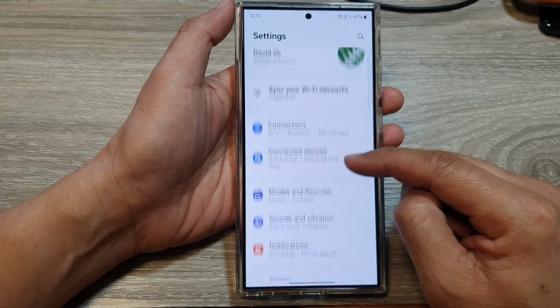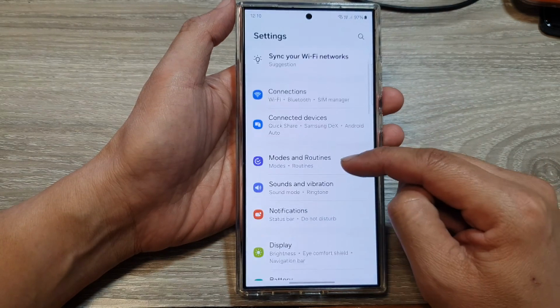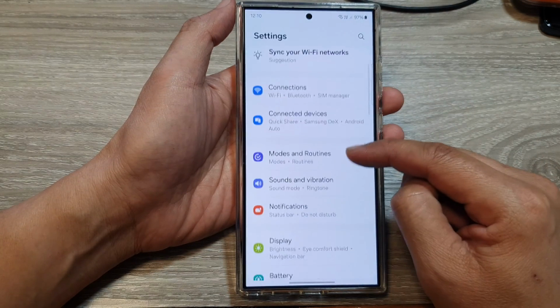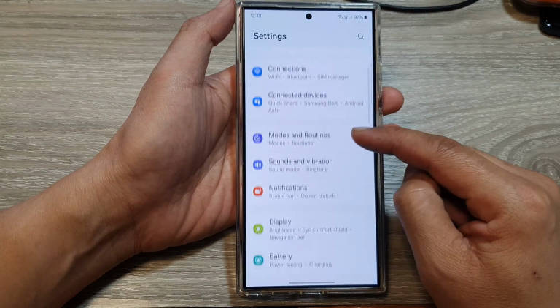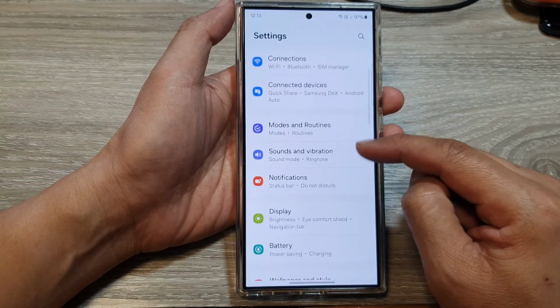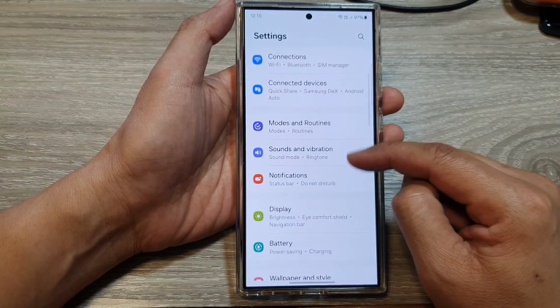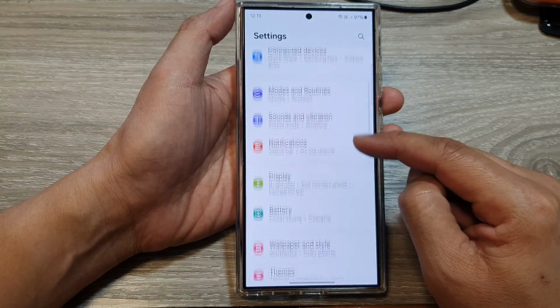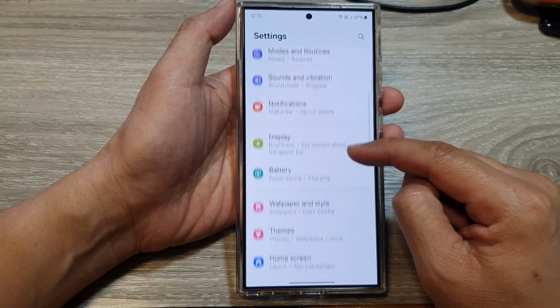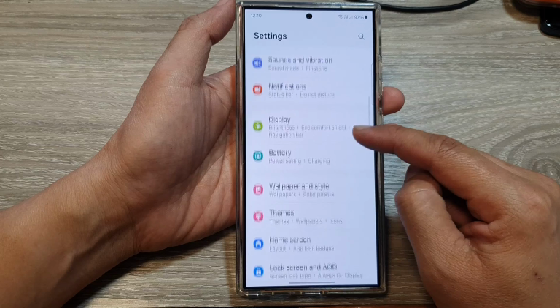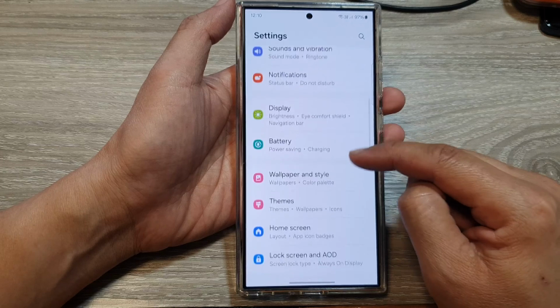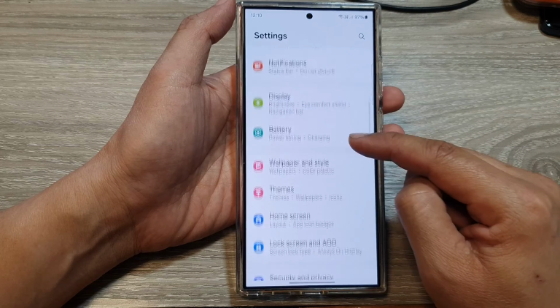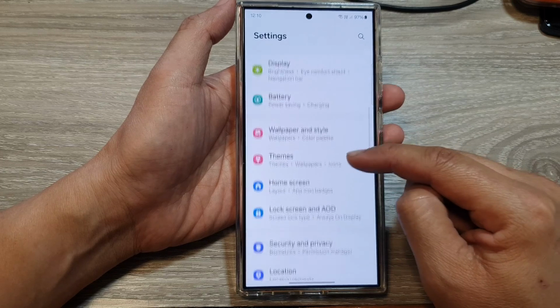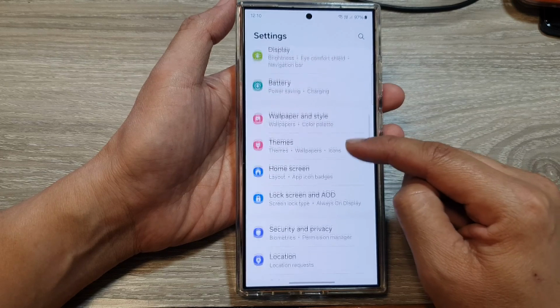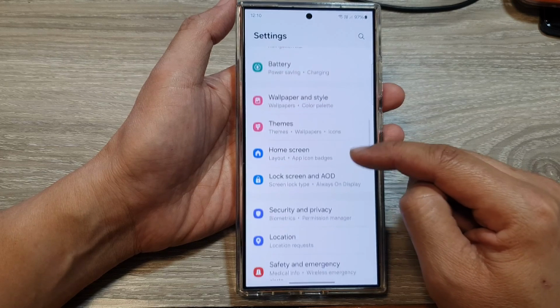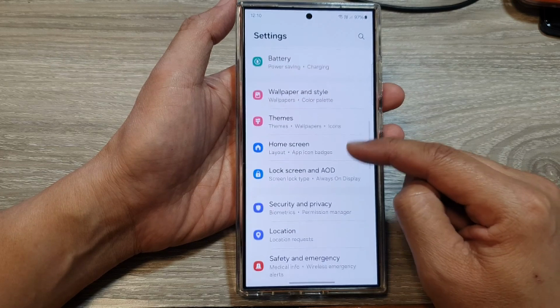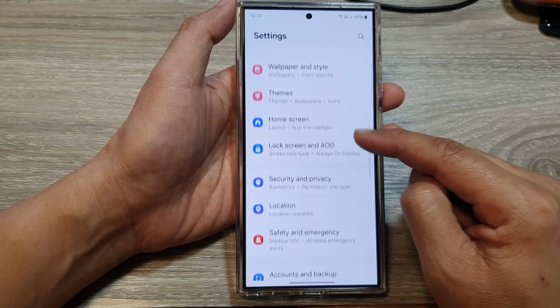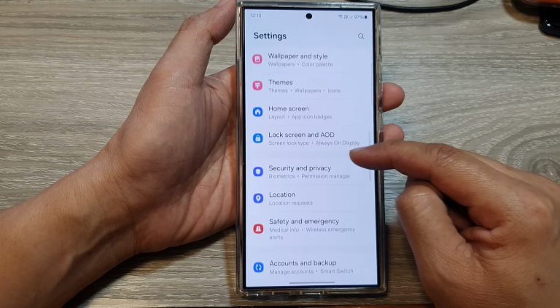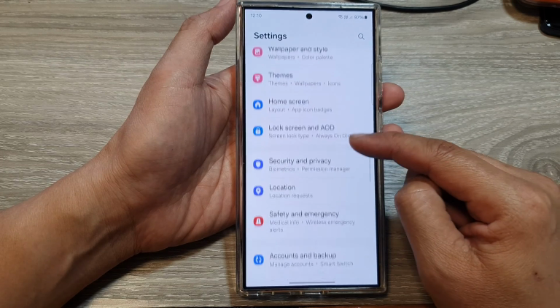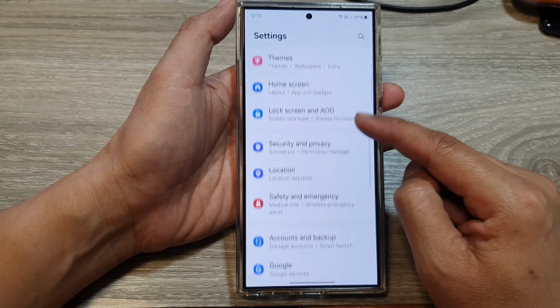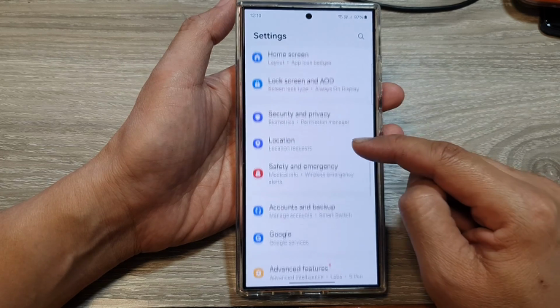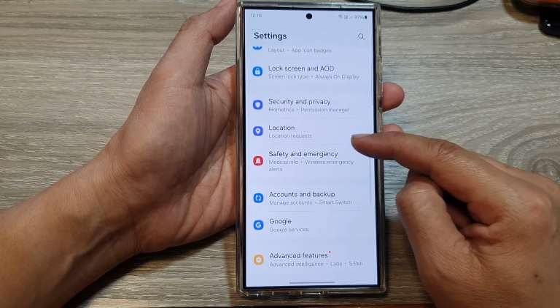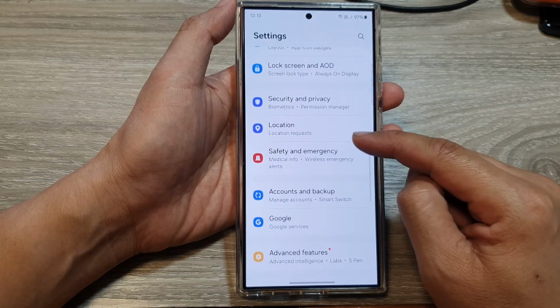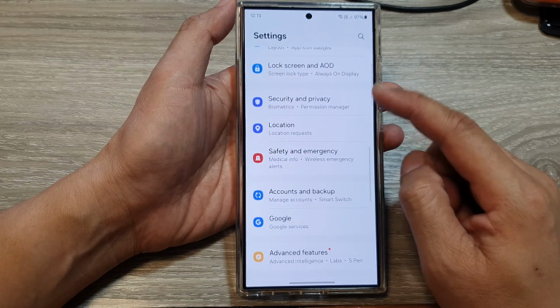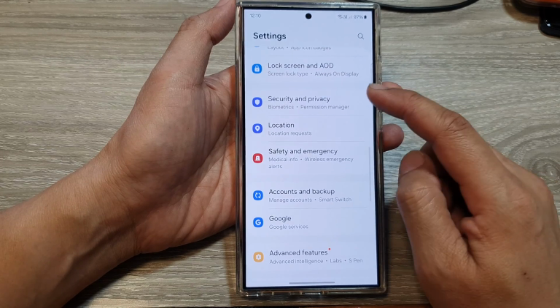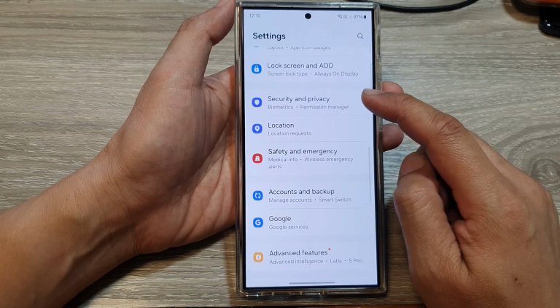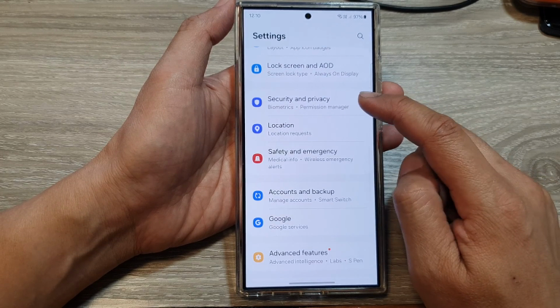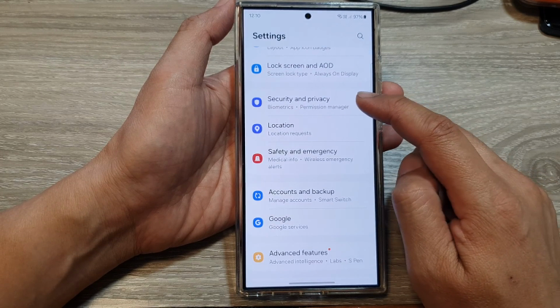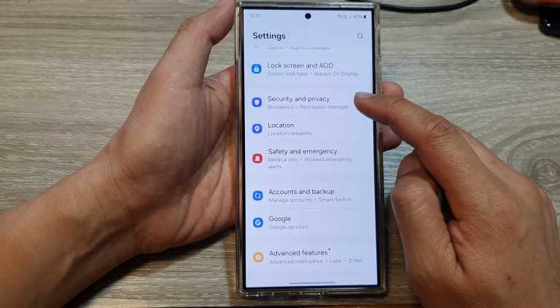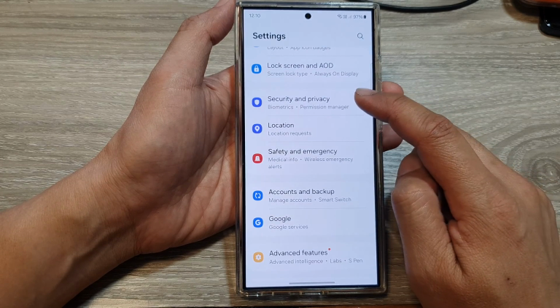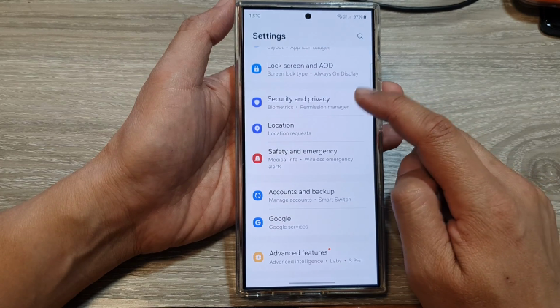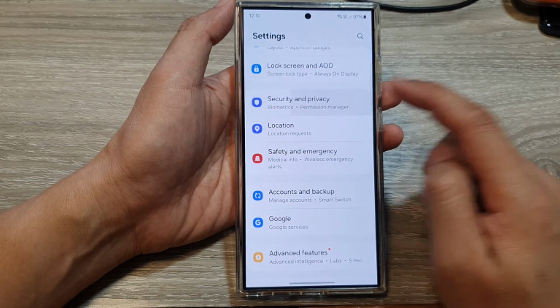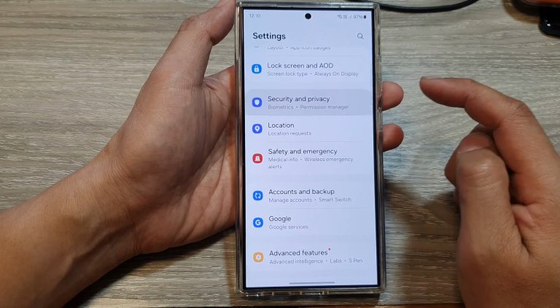Next, we scroll down, then in here tap on Security and Privacy.